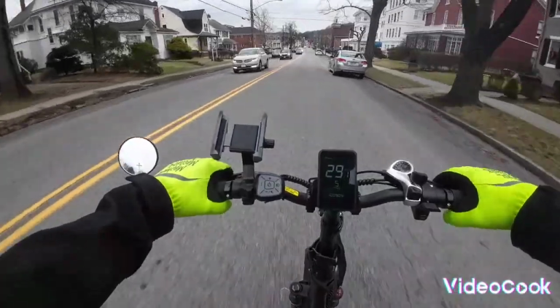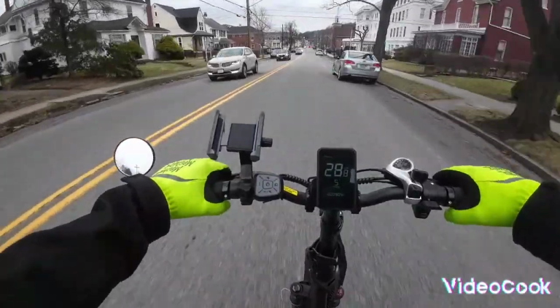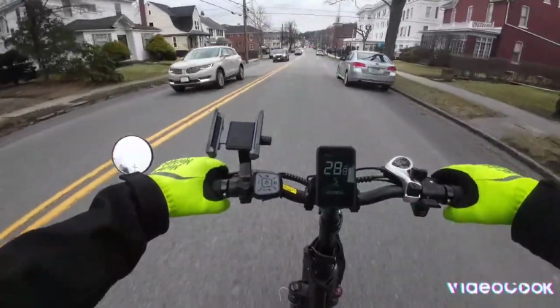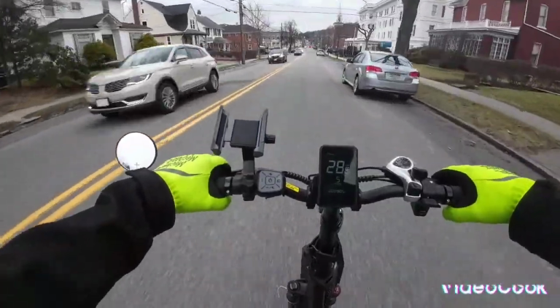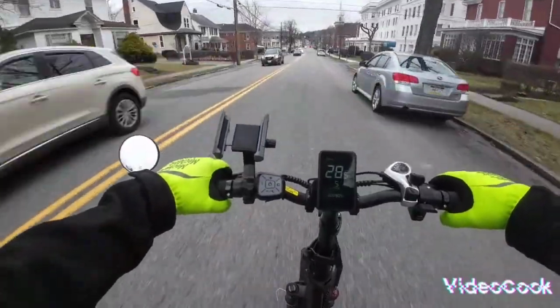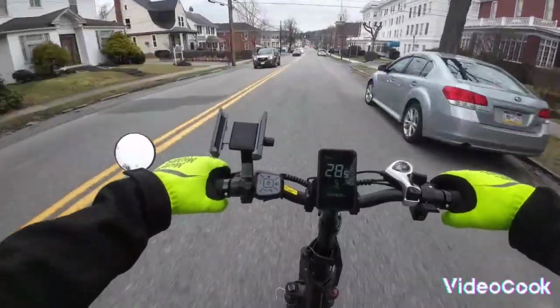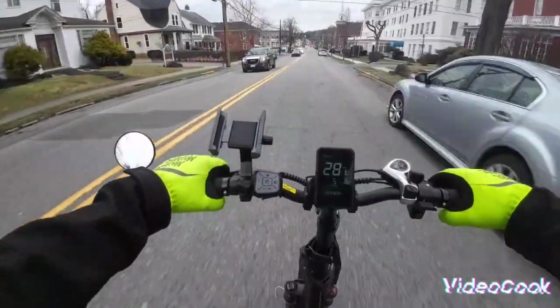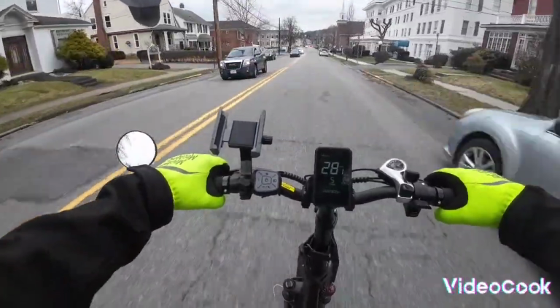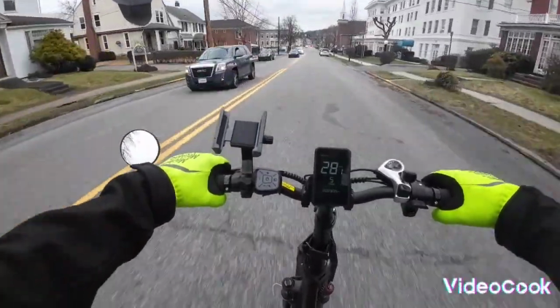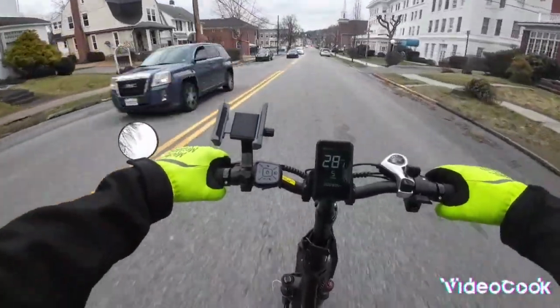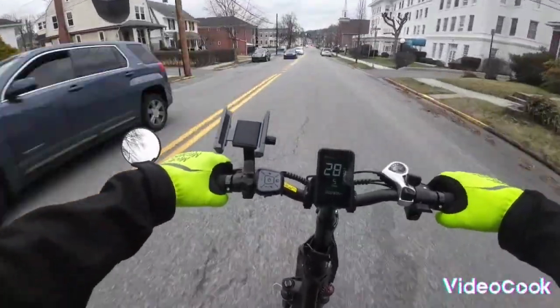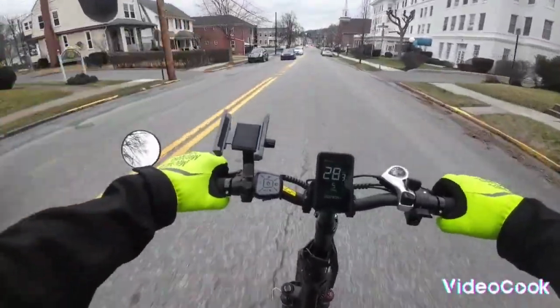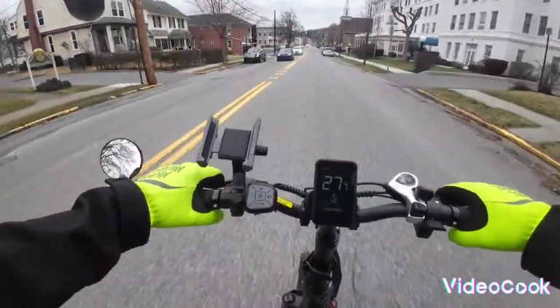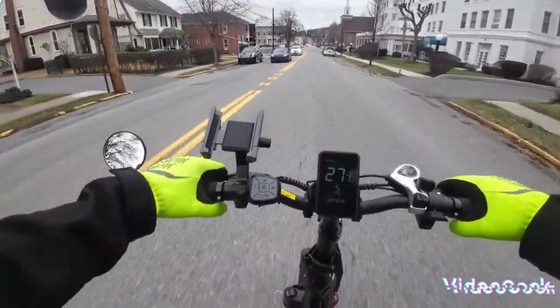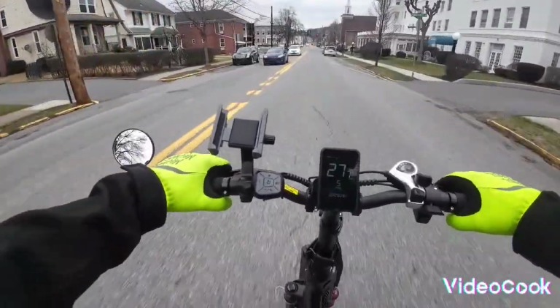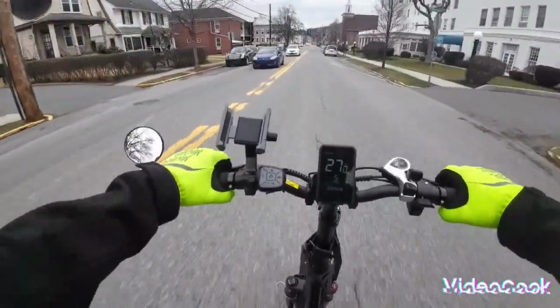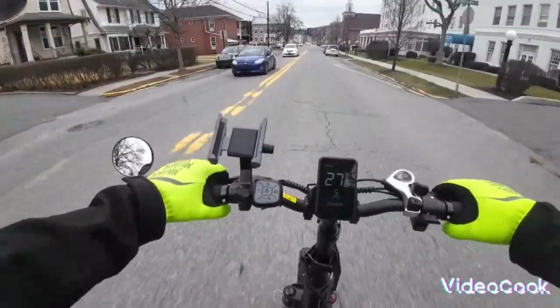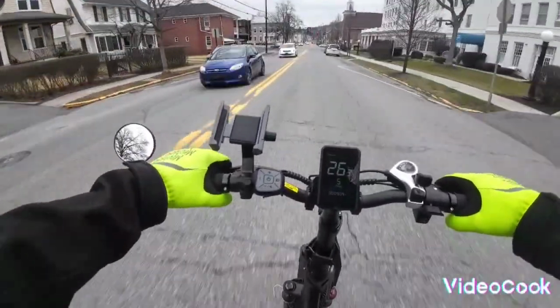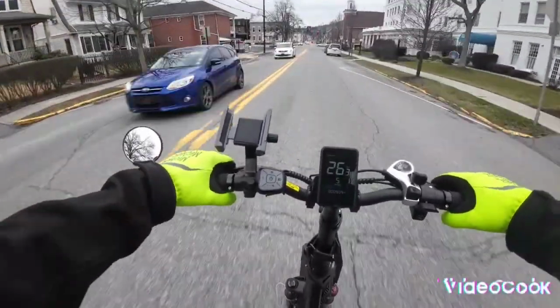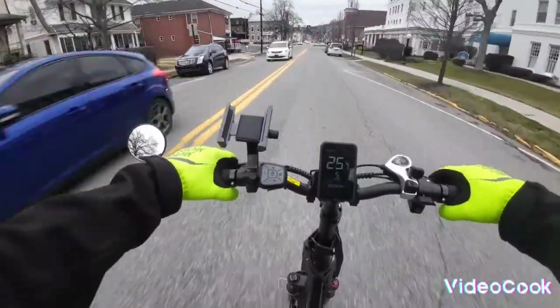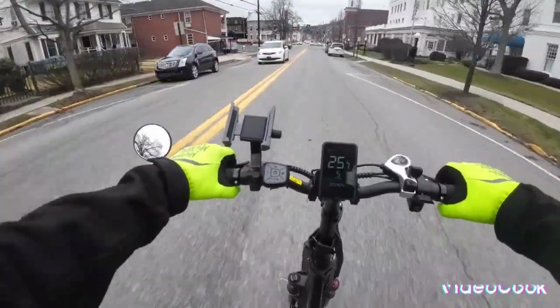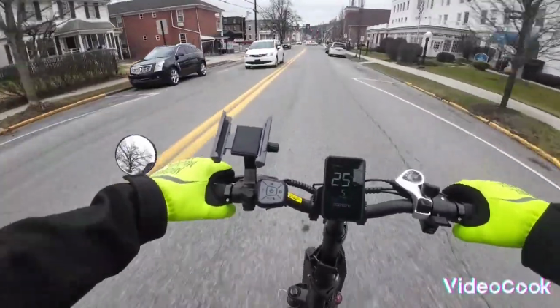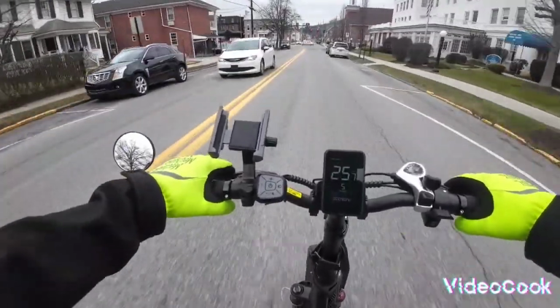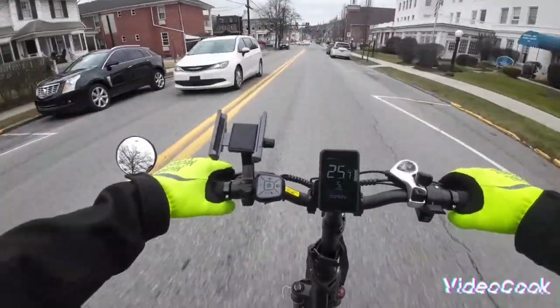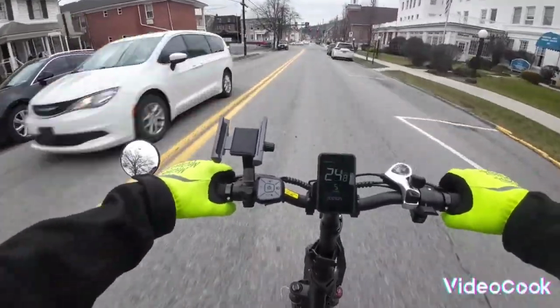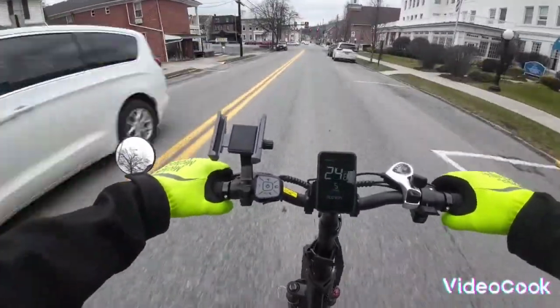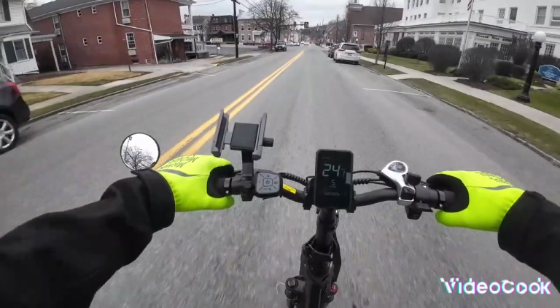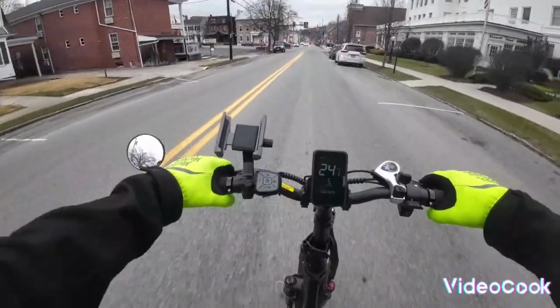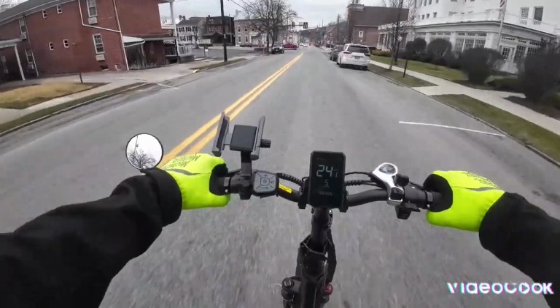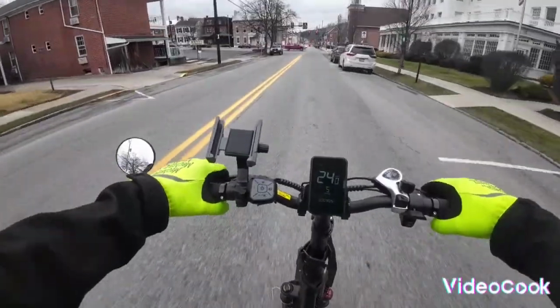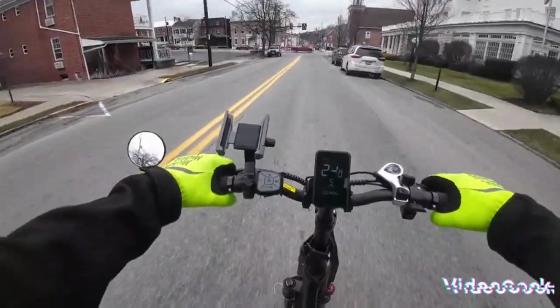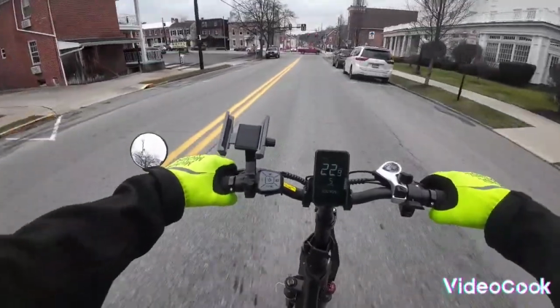These don't have hydraulic brakes, but the mechanical ones work really good — really good.